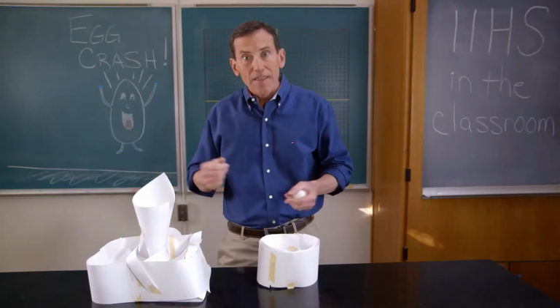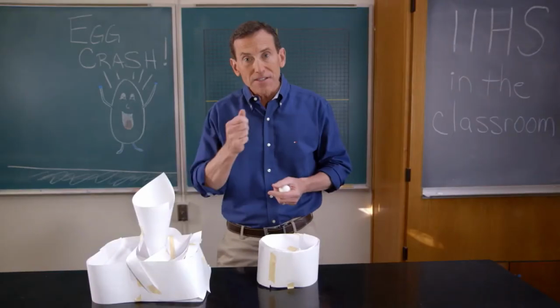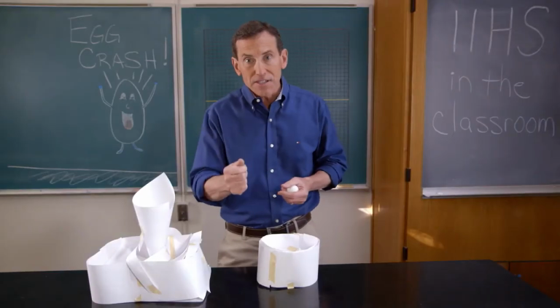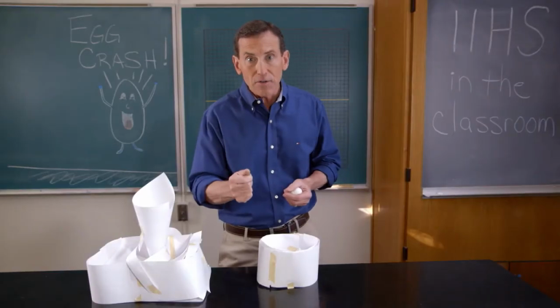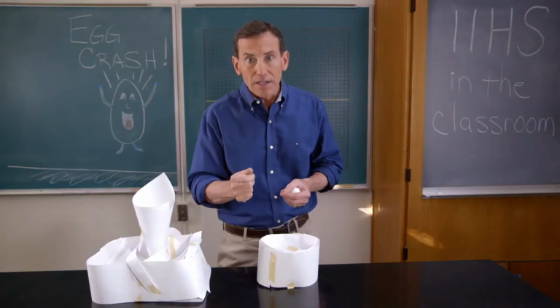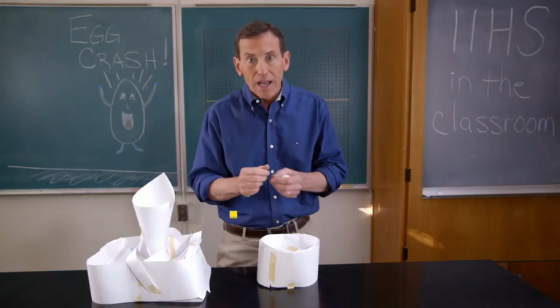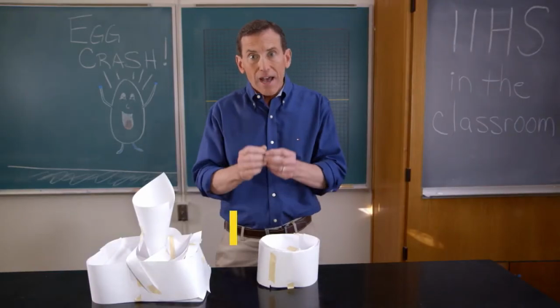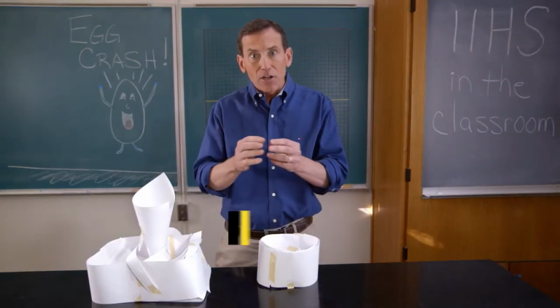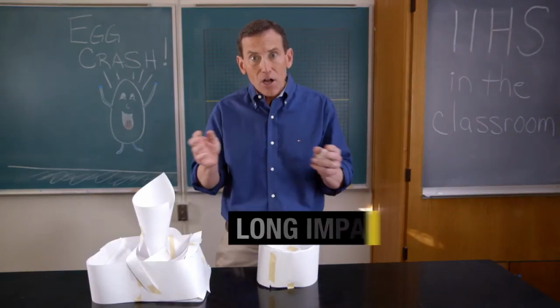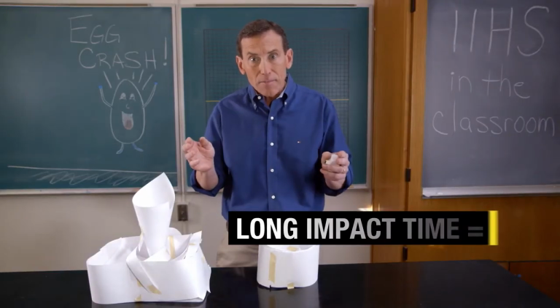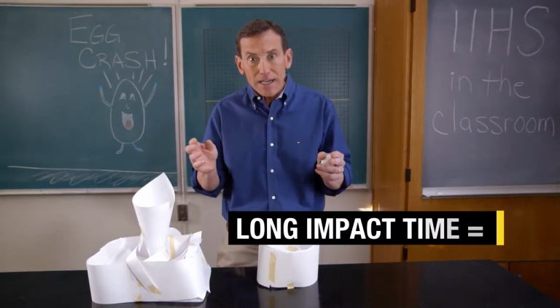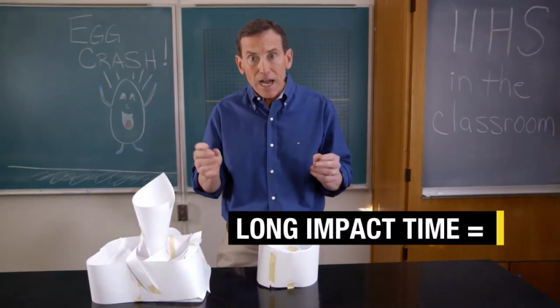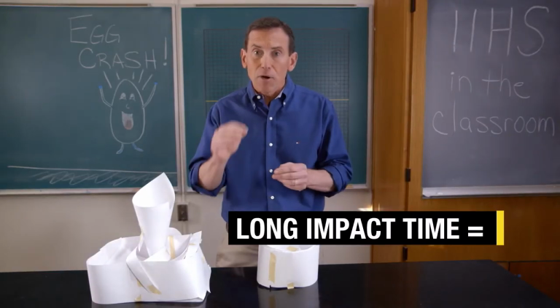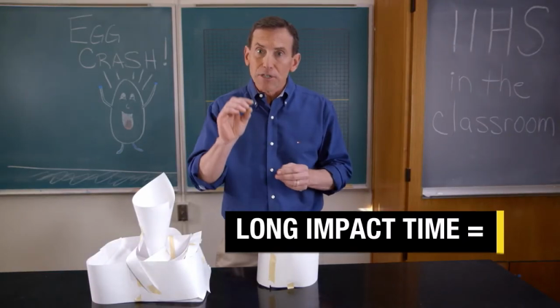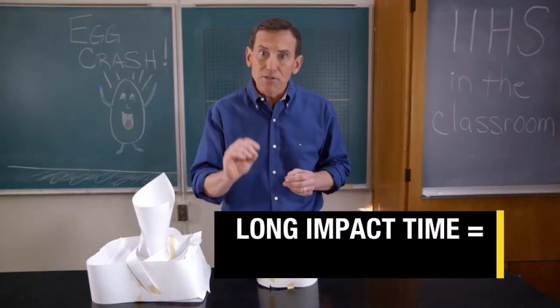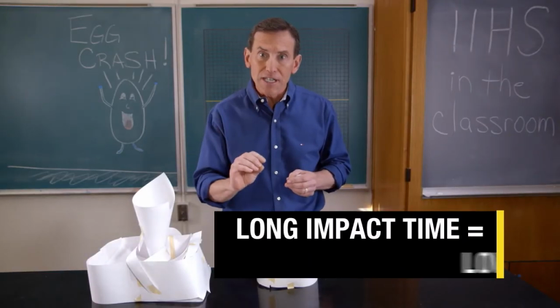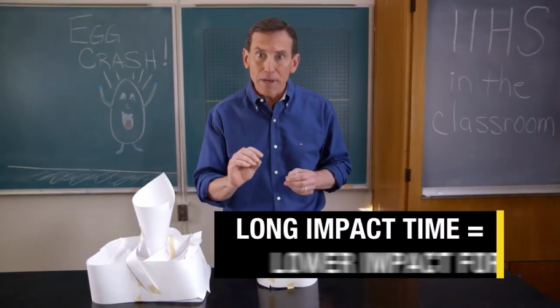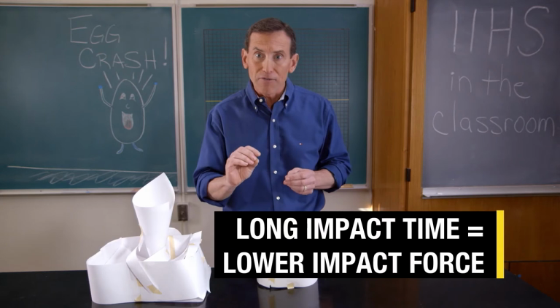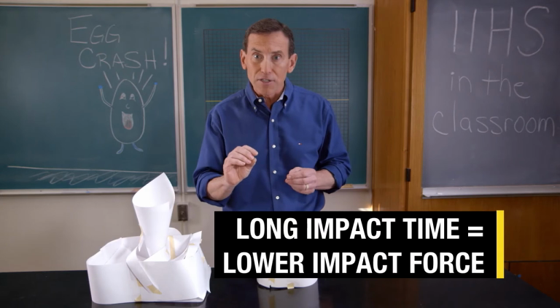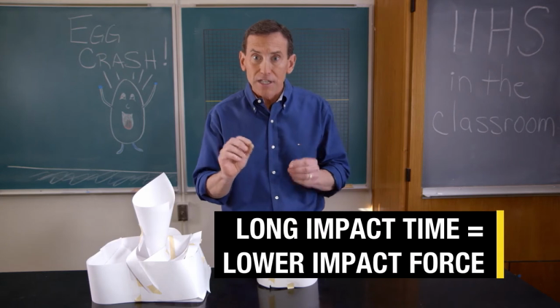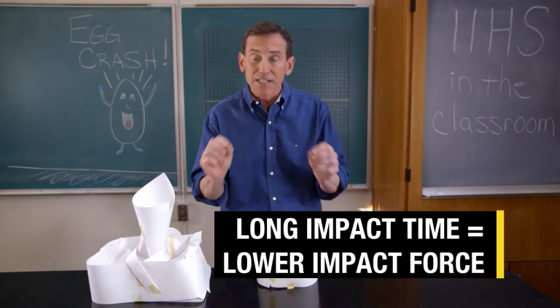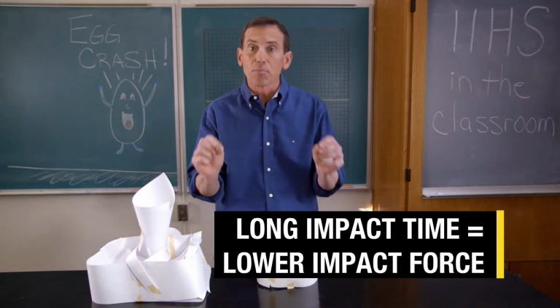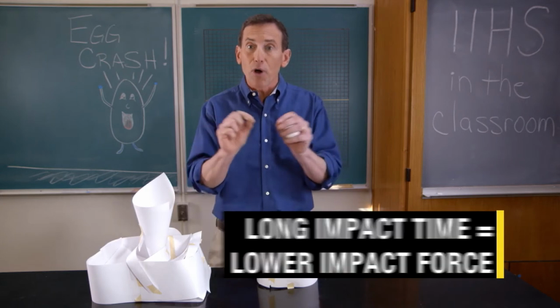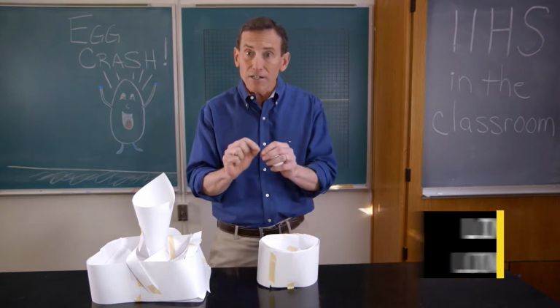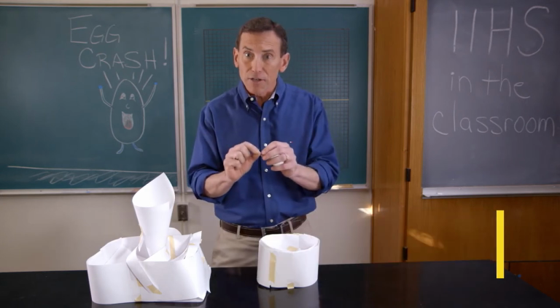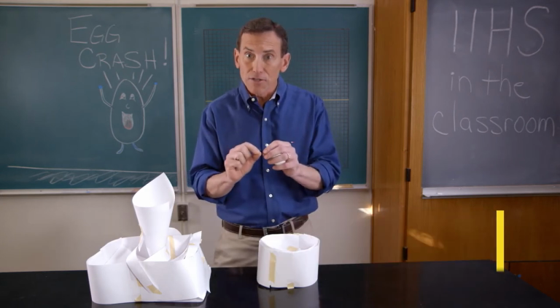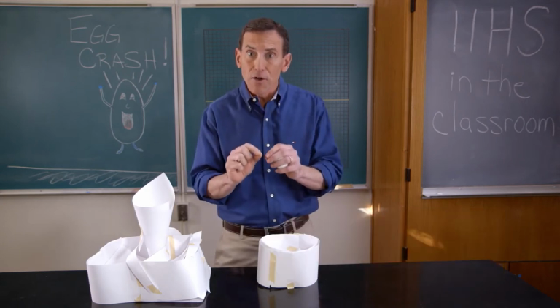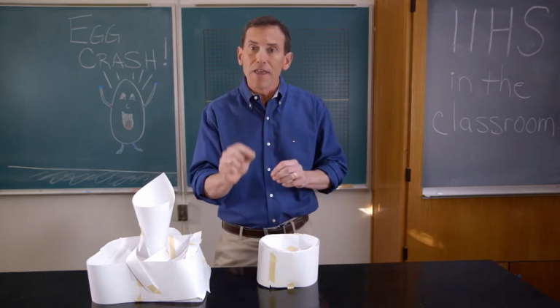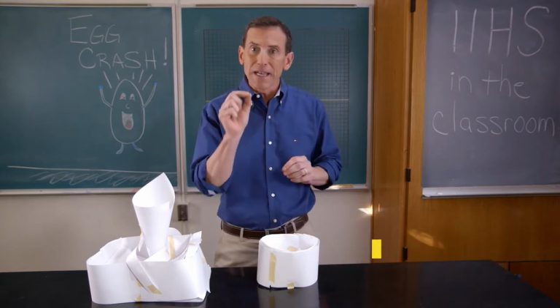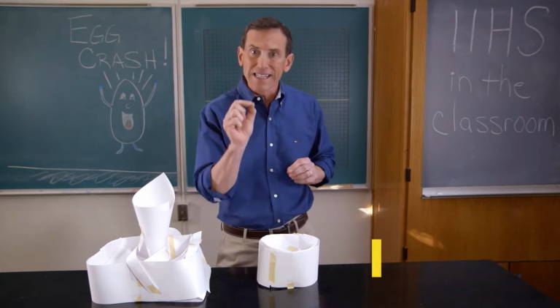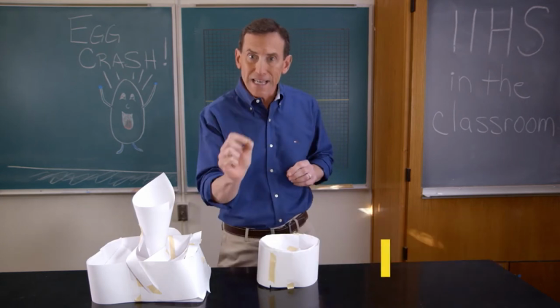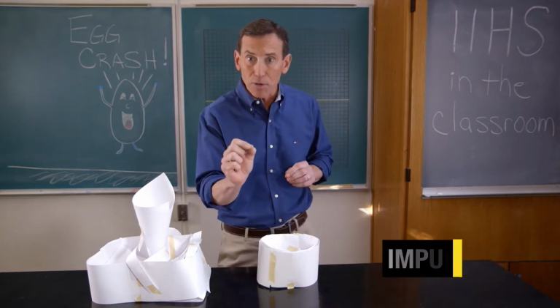That's the secret. Having a long impact time reduces the impact force. It's the product of those two that makes the impulse.